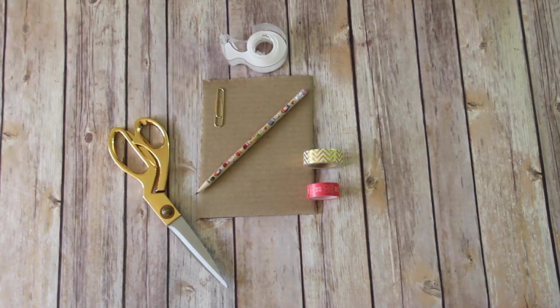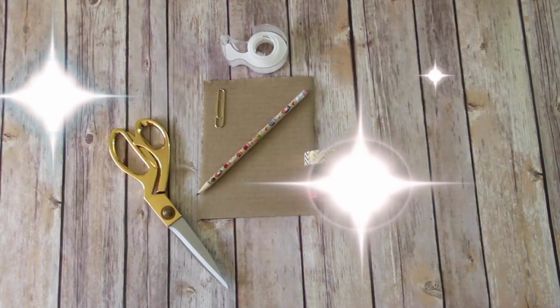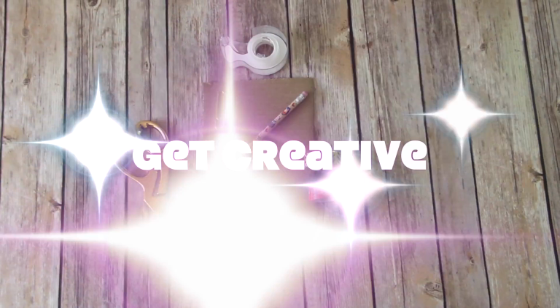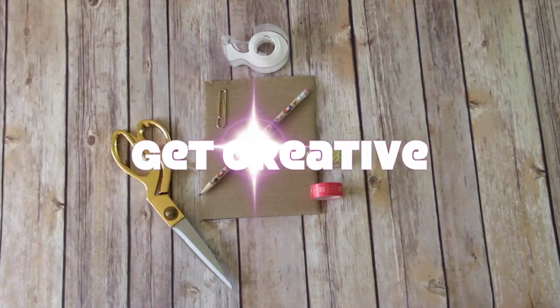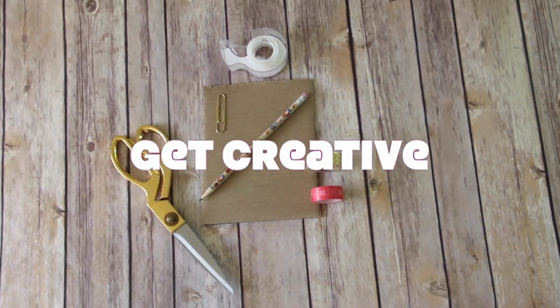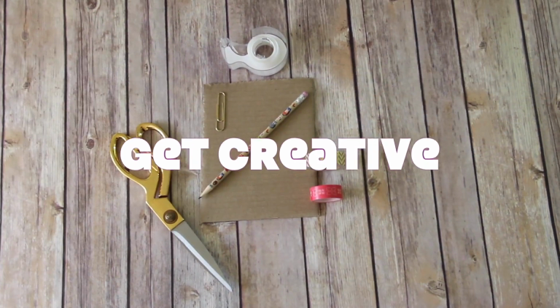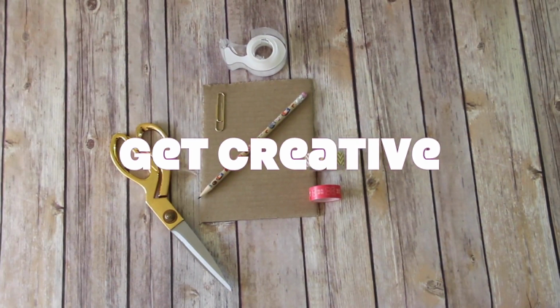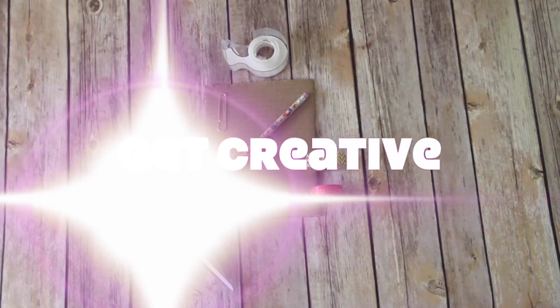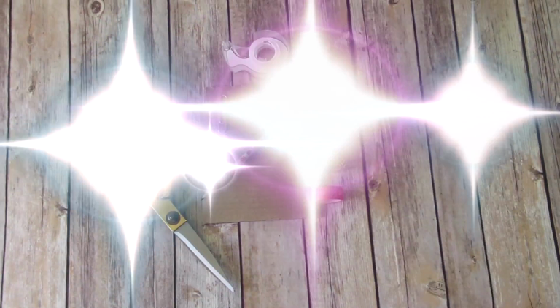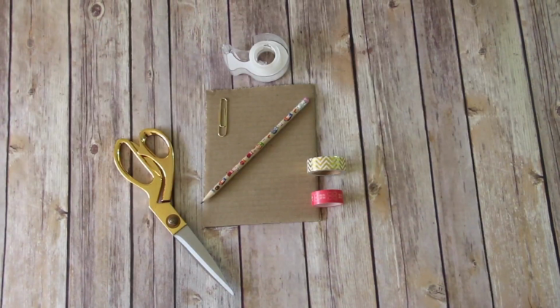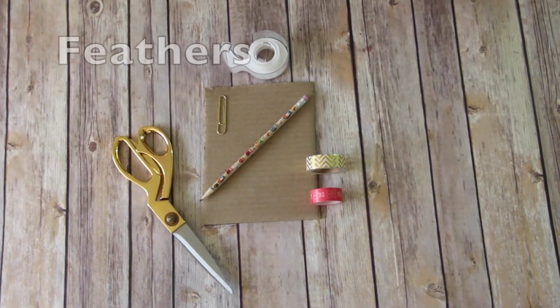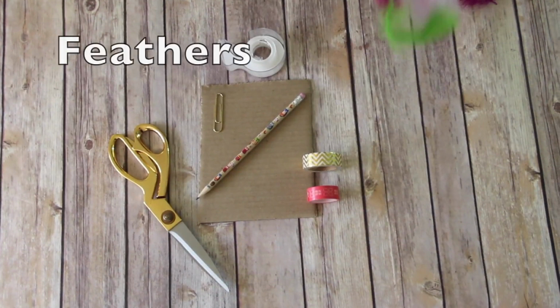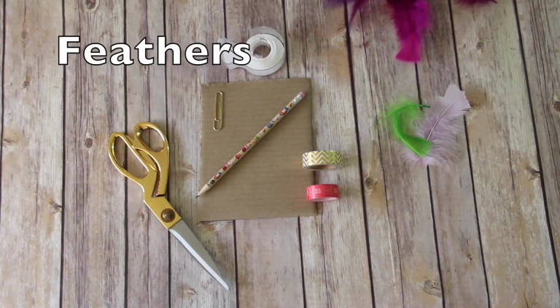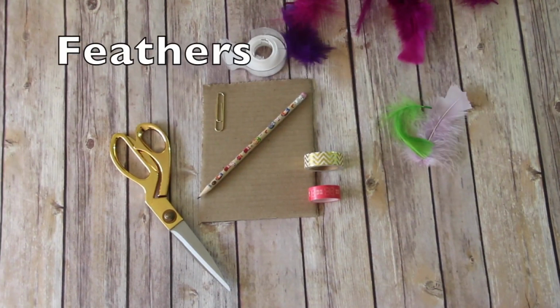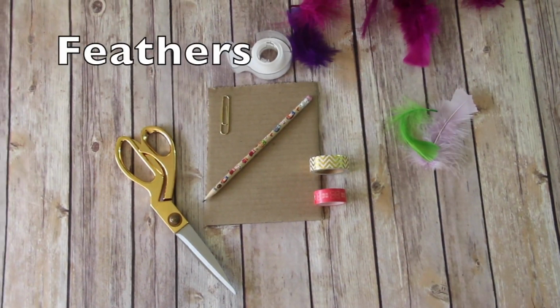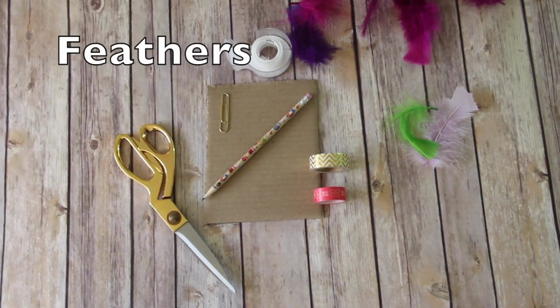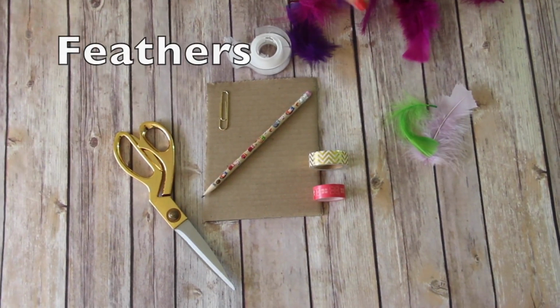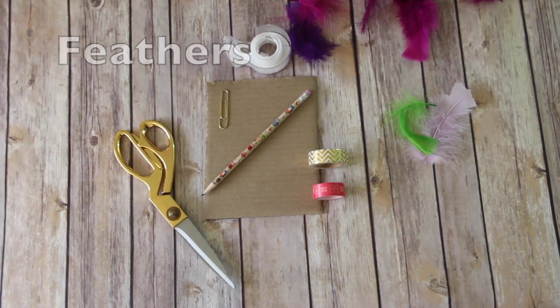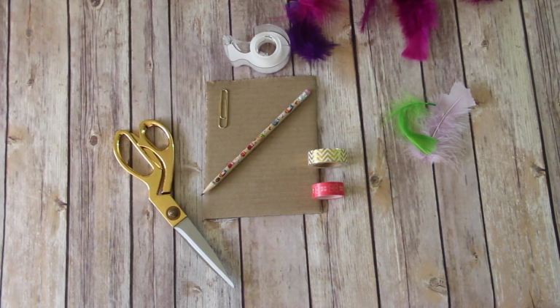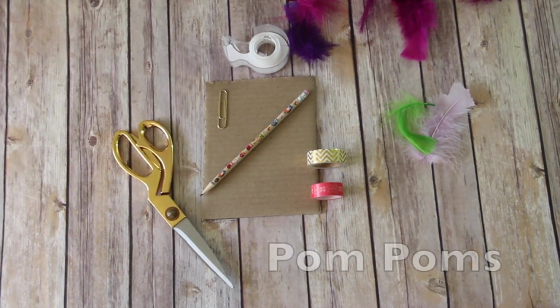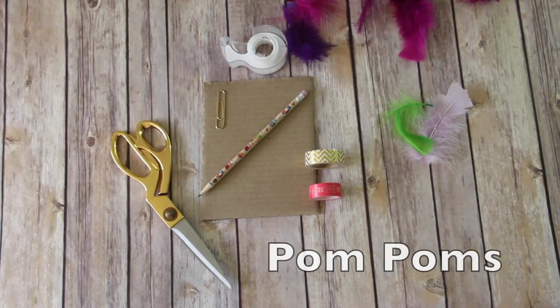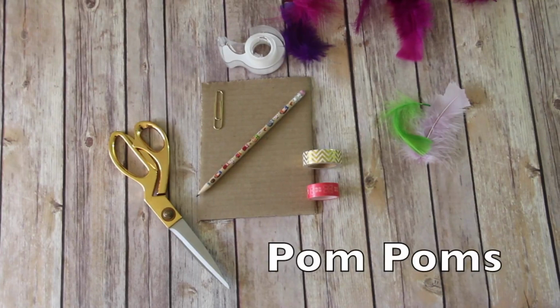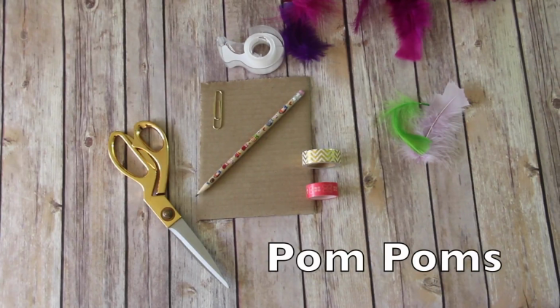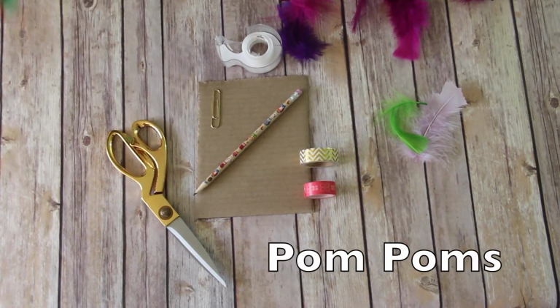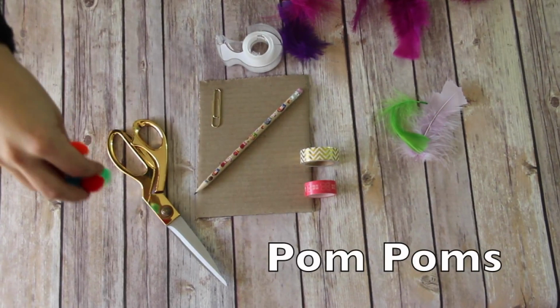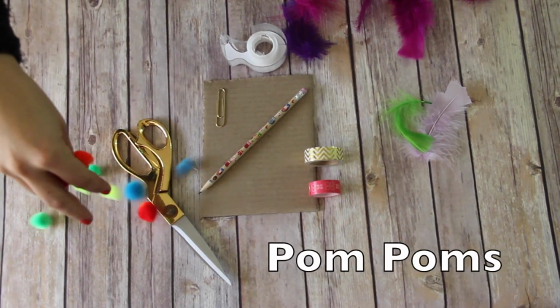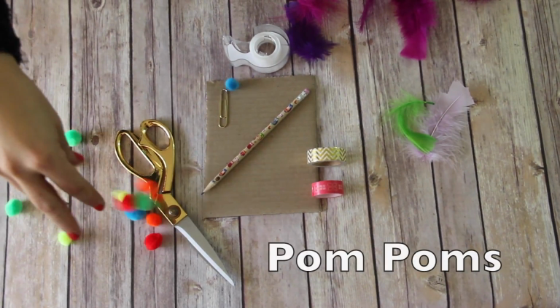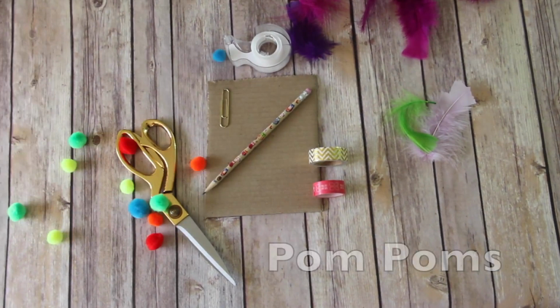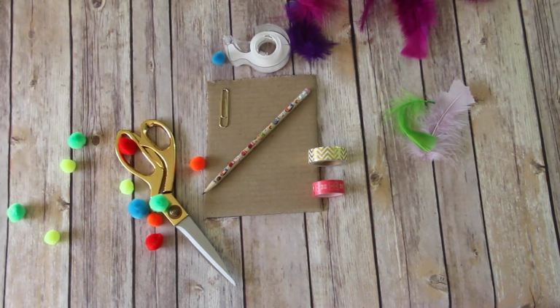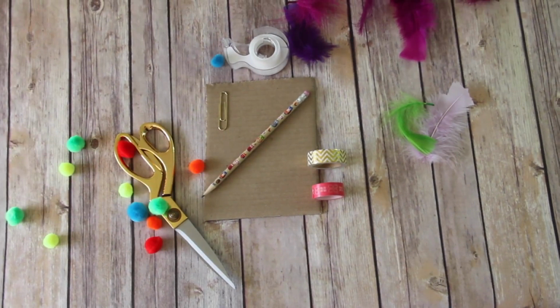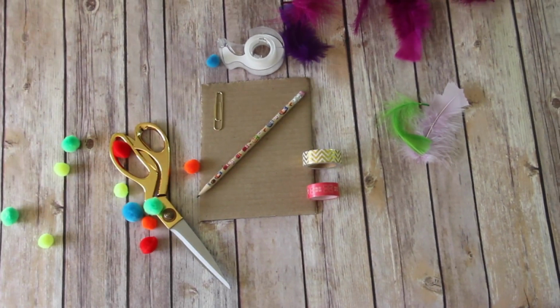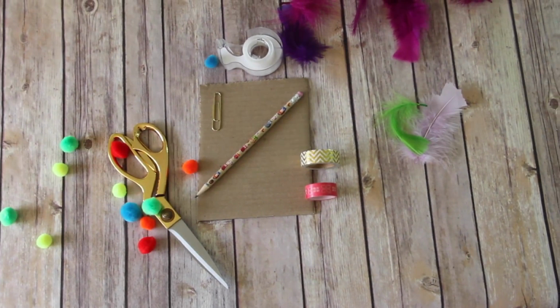Get creative — add some feathers, pom poms, and don't forget the glitter.